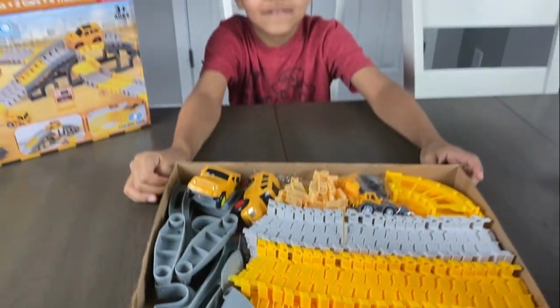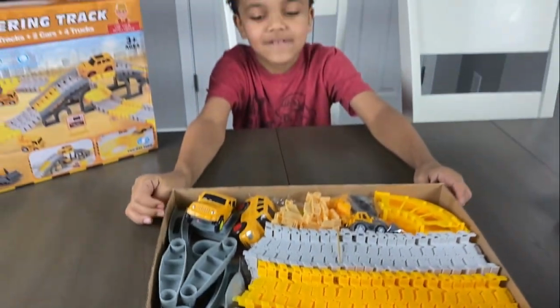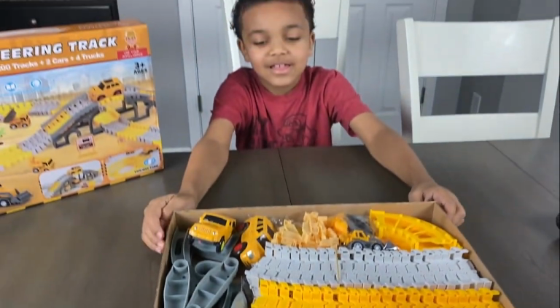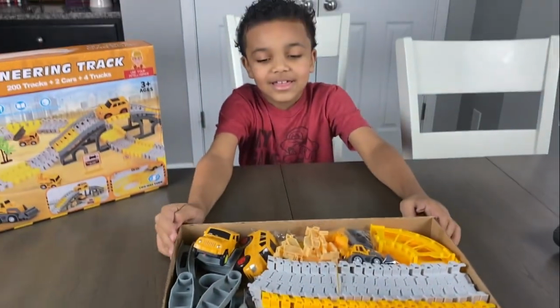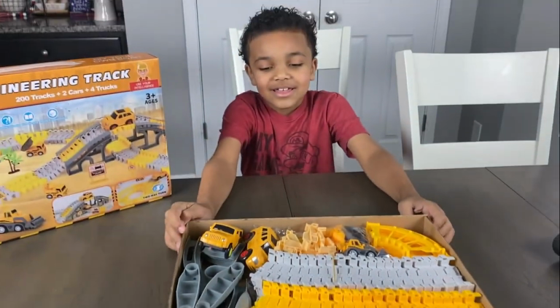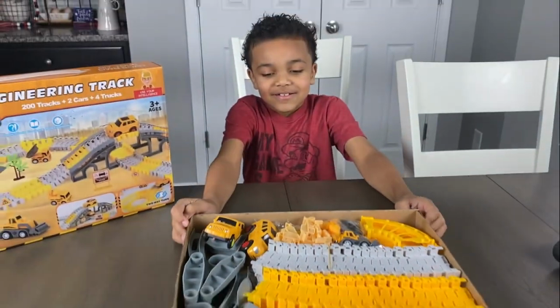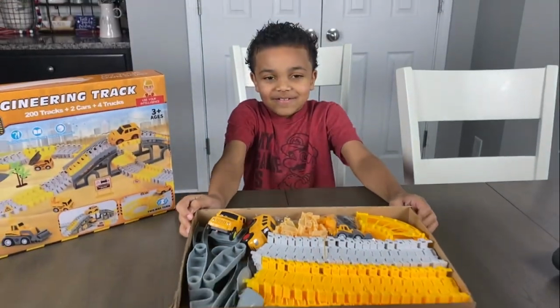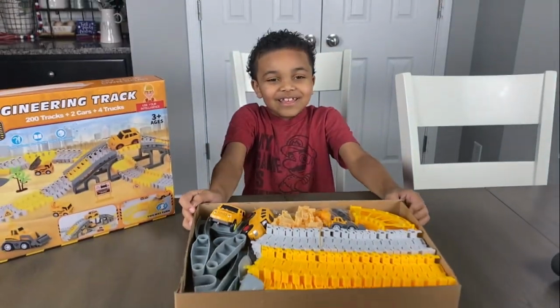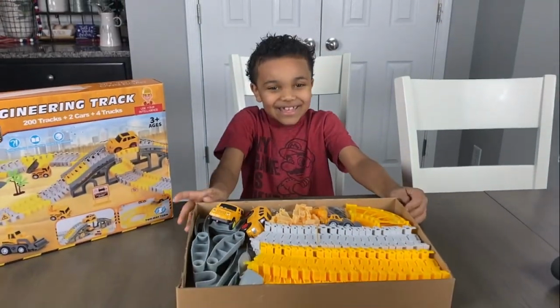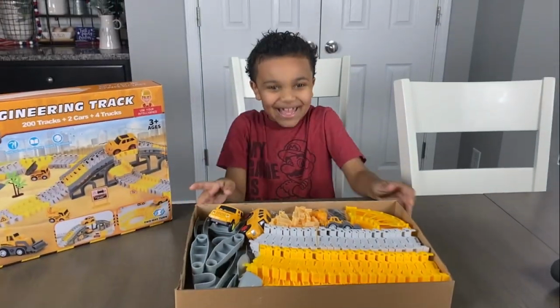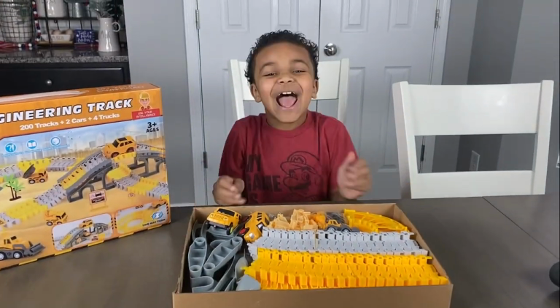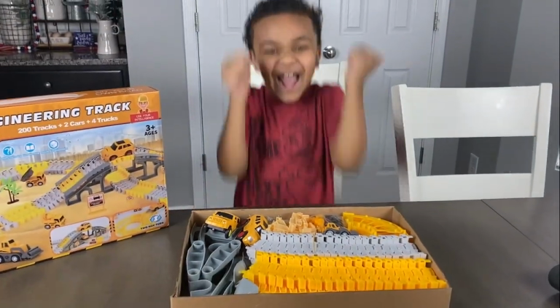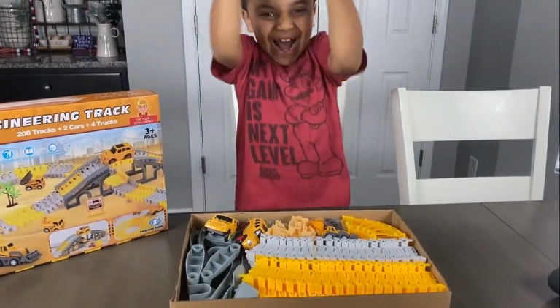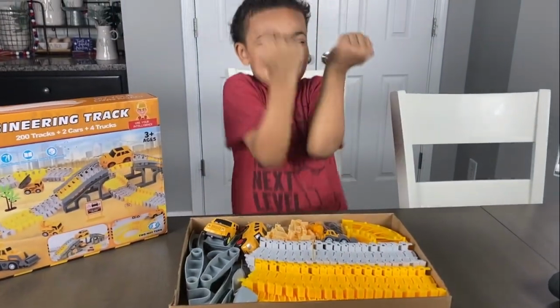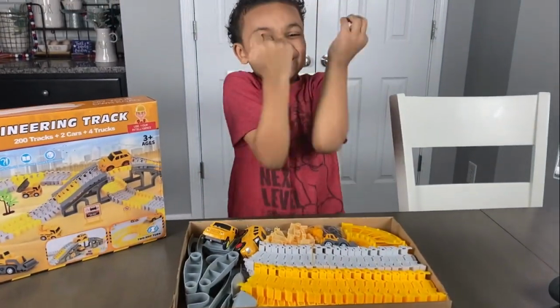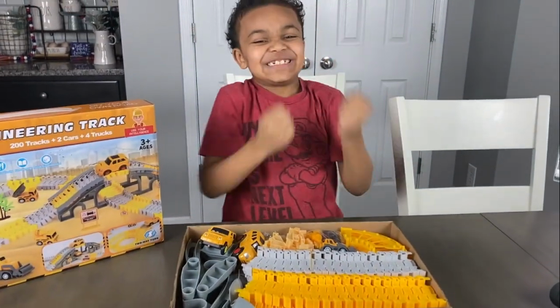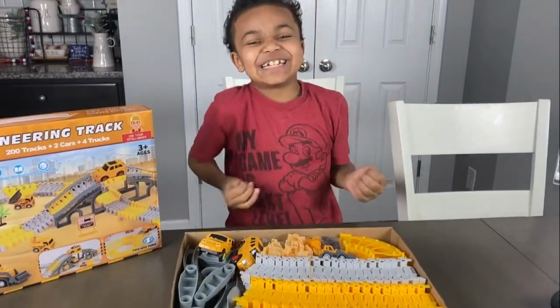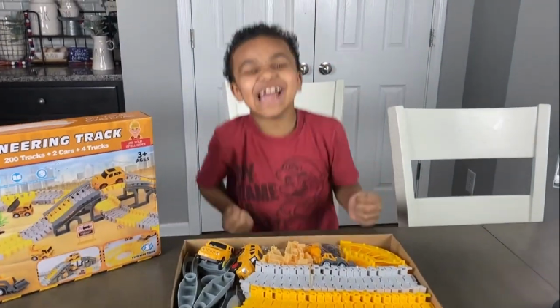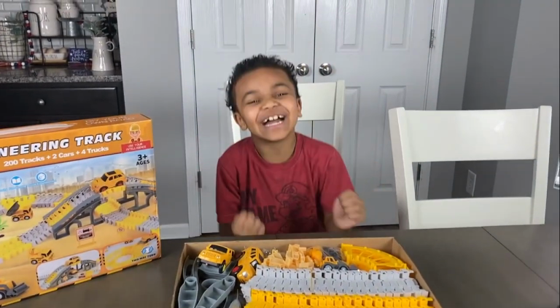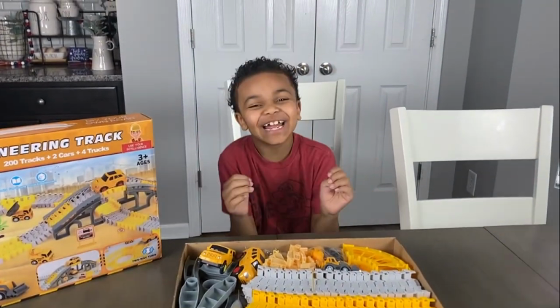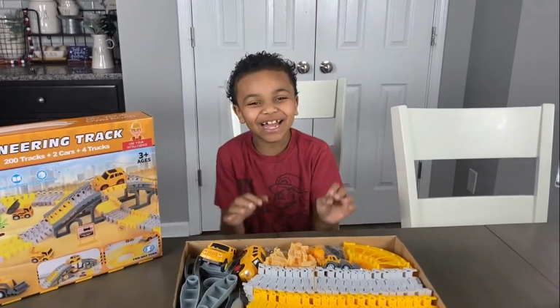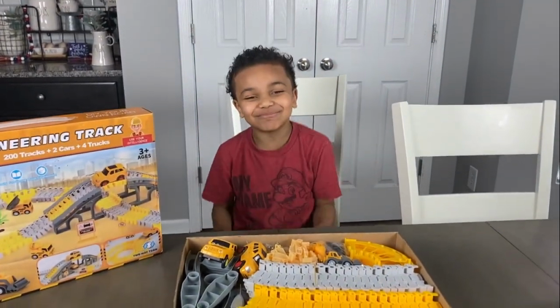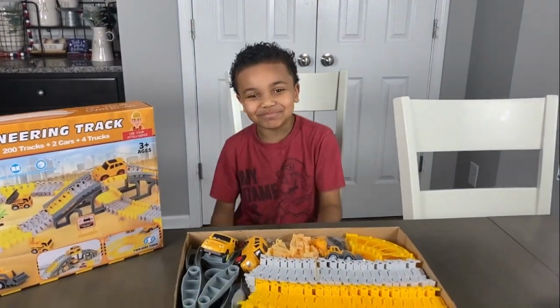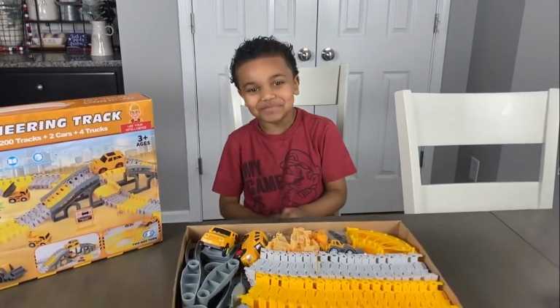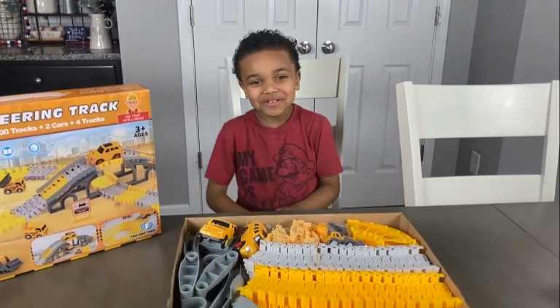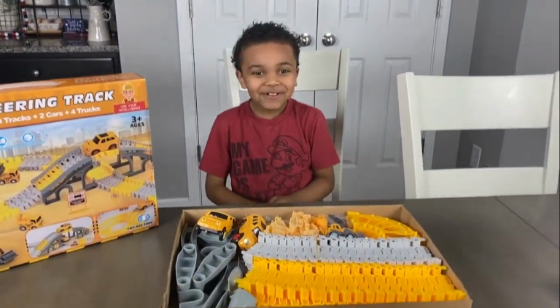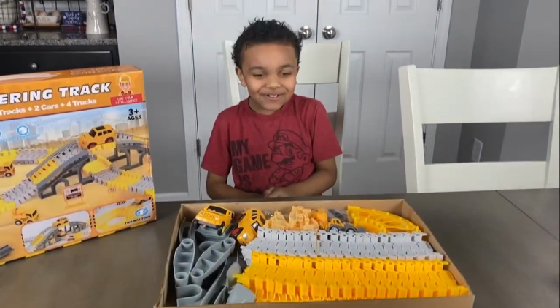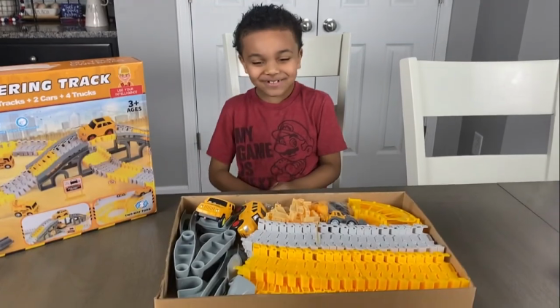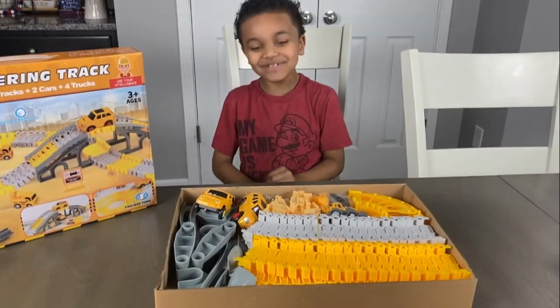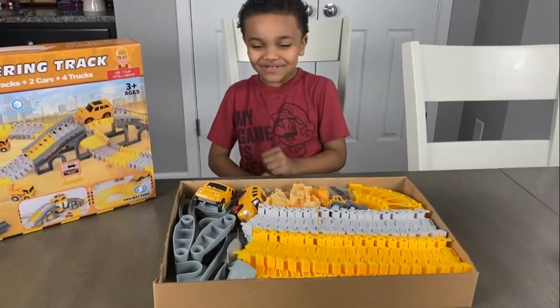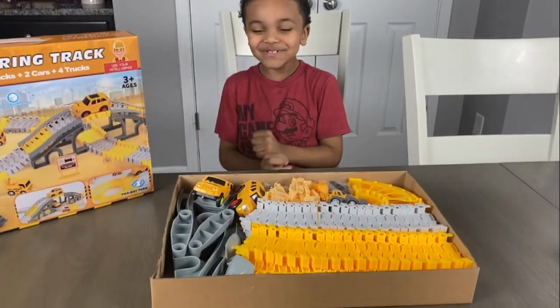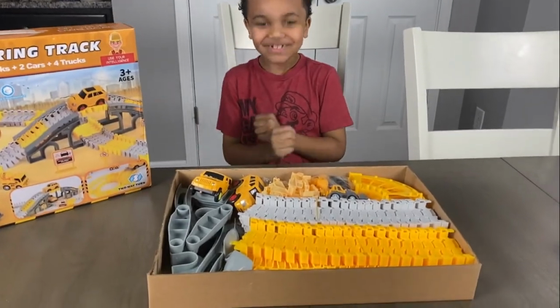Are you ready to put this together? Yeah! I am! Okay, let's get started!